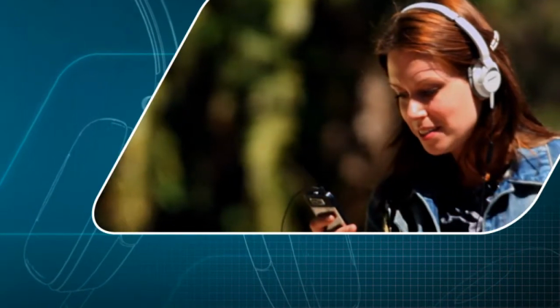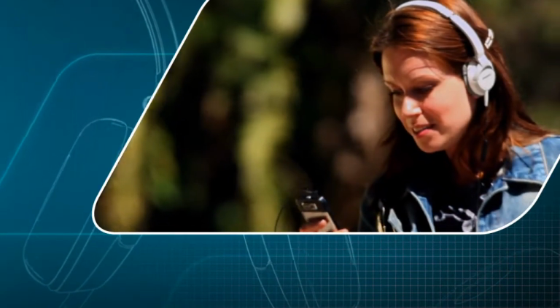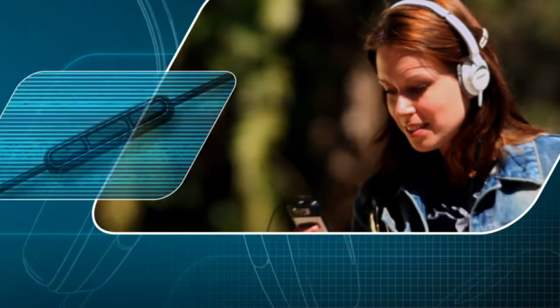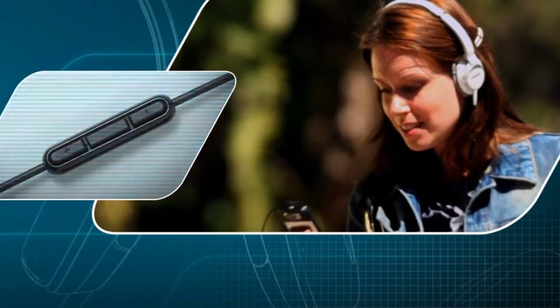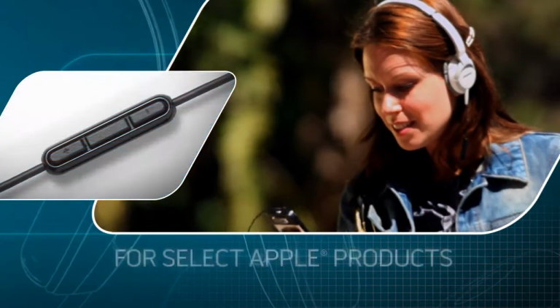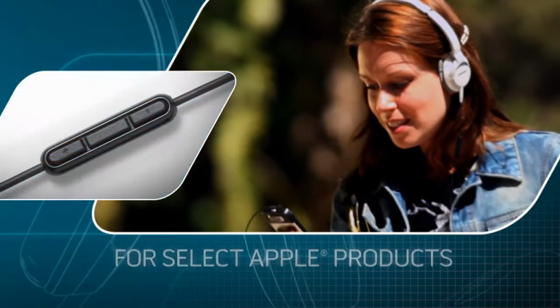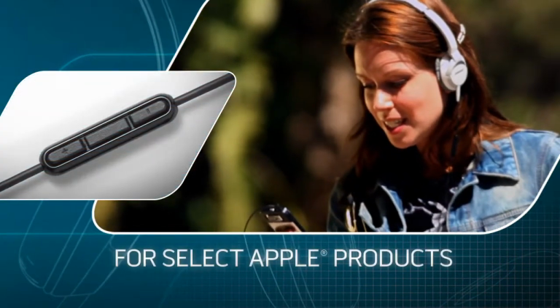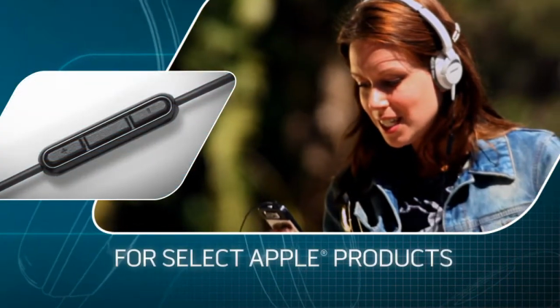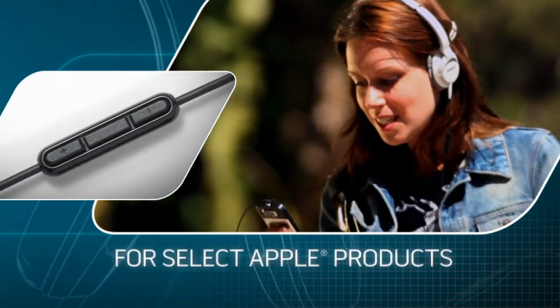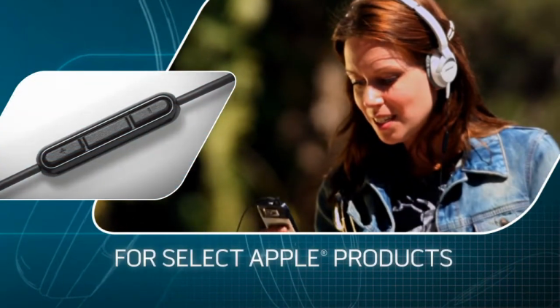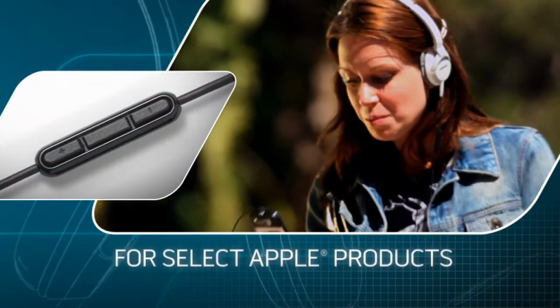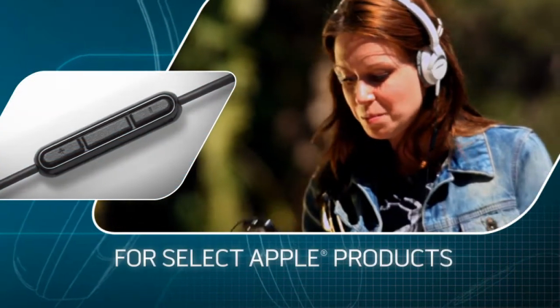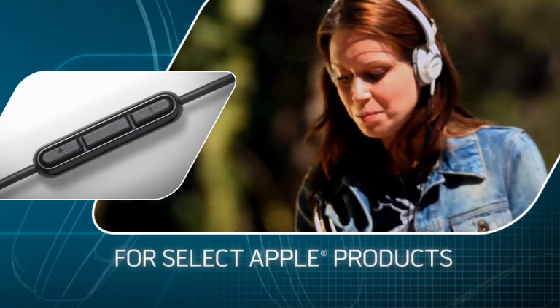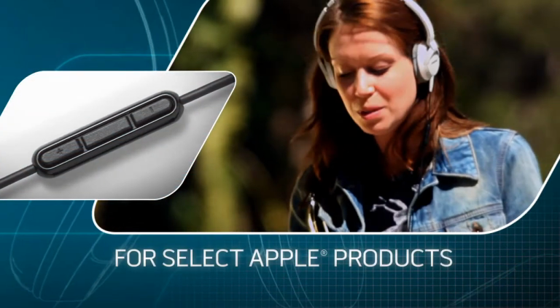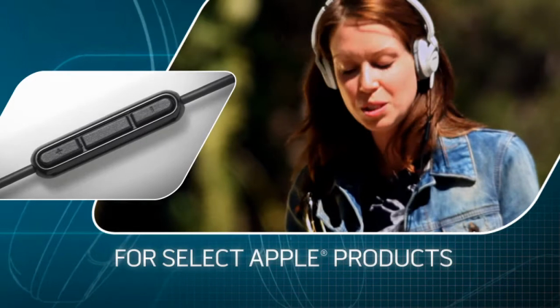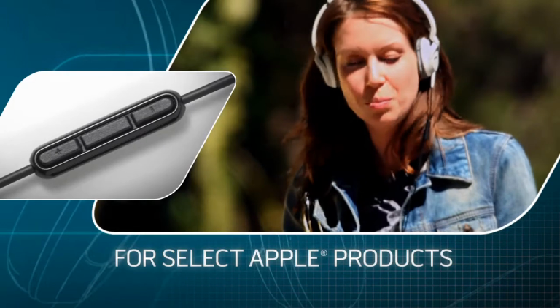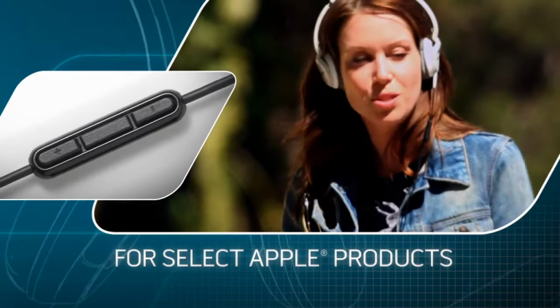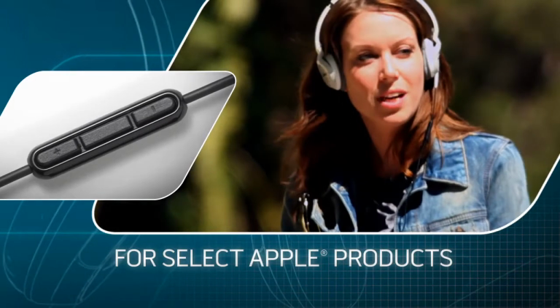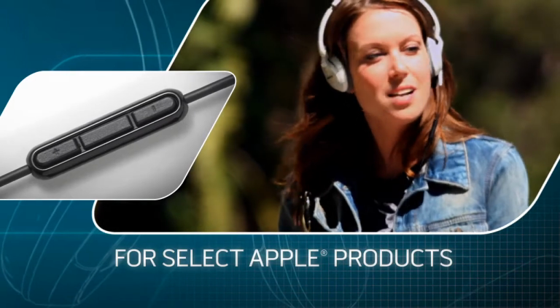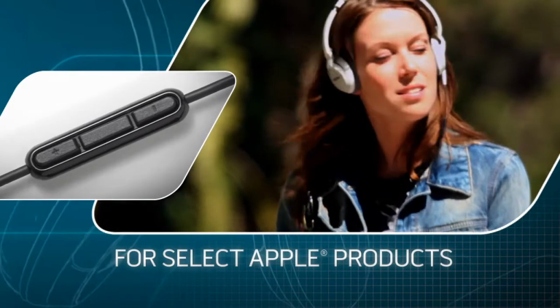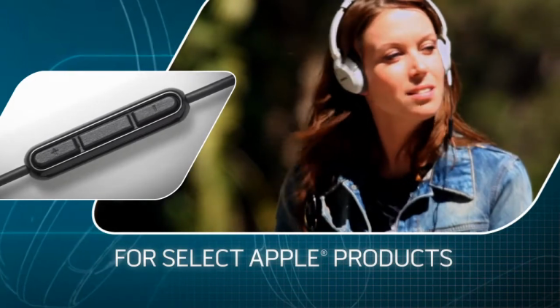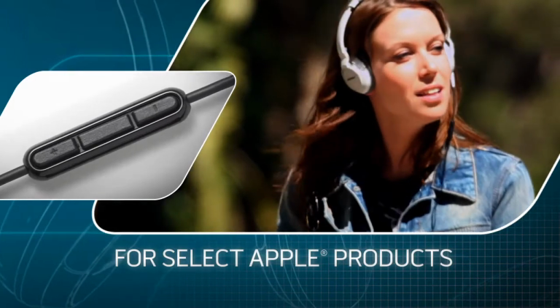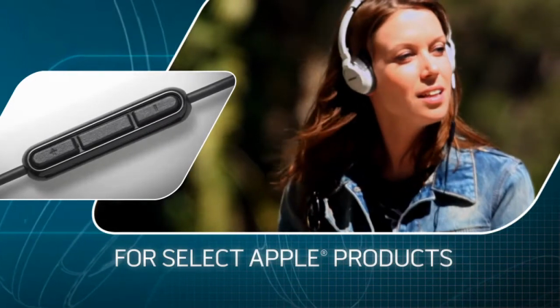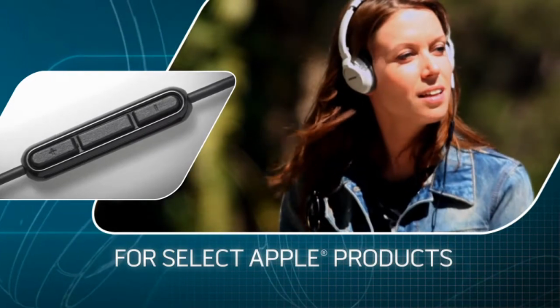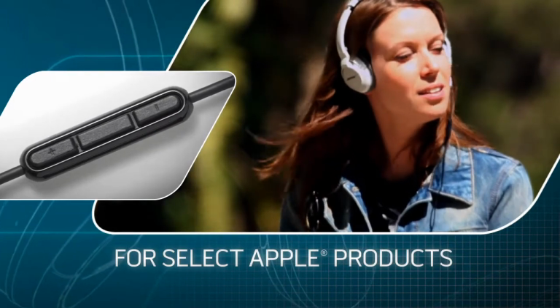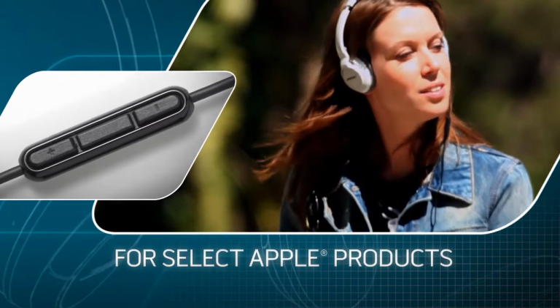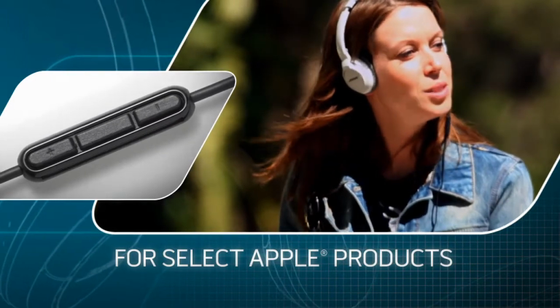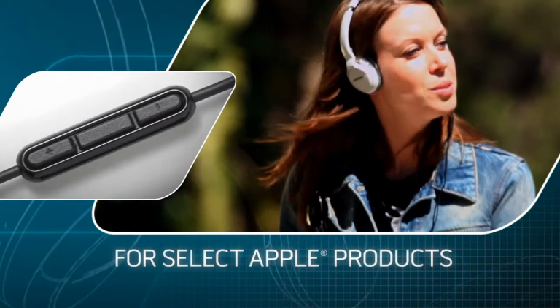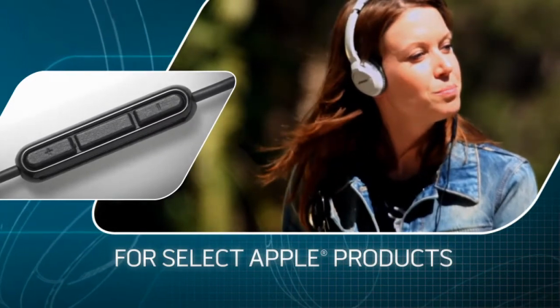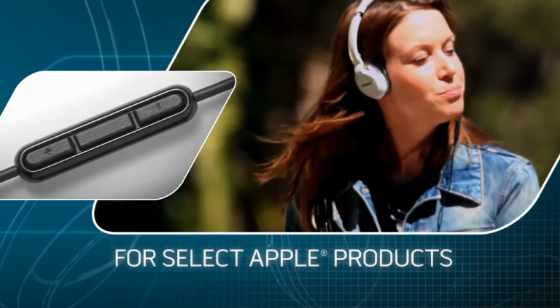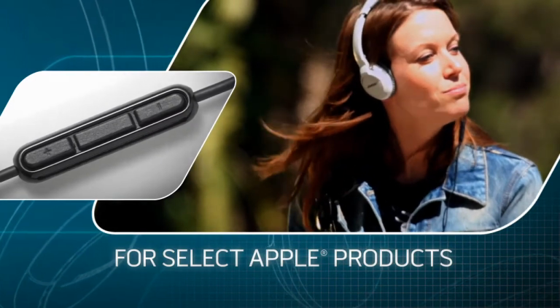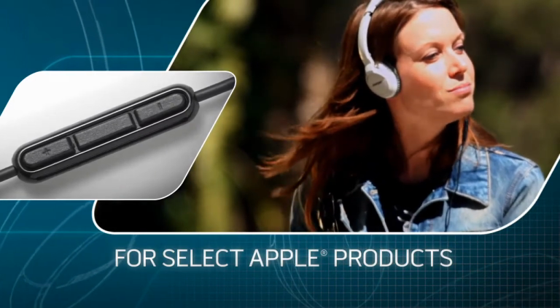The convenient inline remote and microphone lets you control your music, voice applications, and take calls with select Apple products.